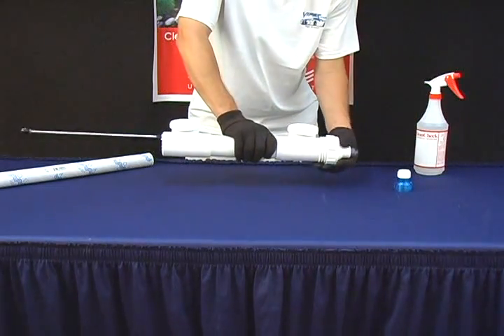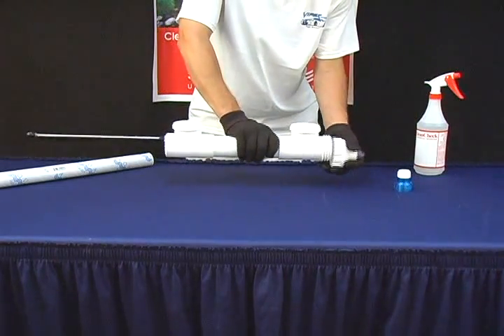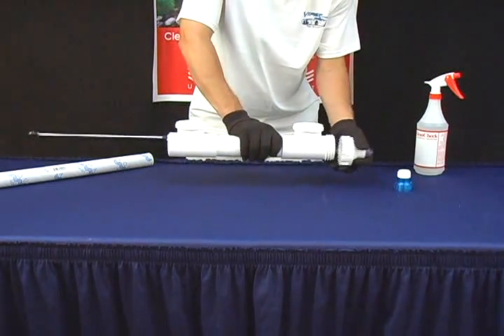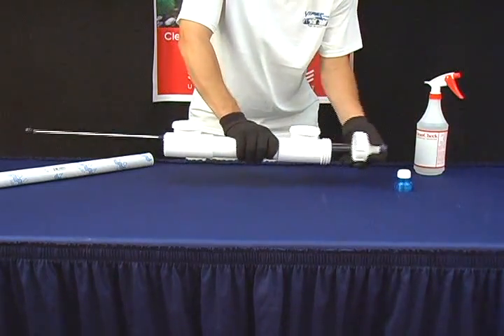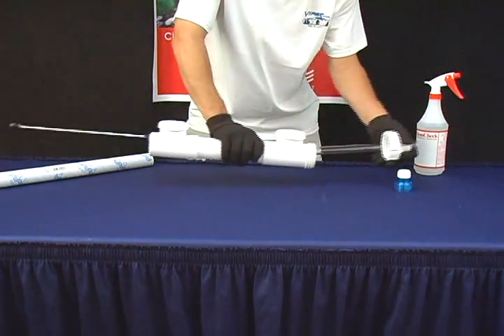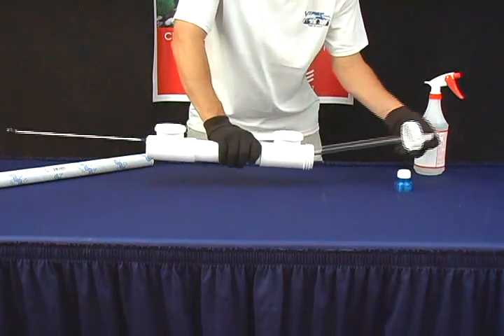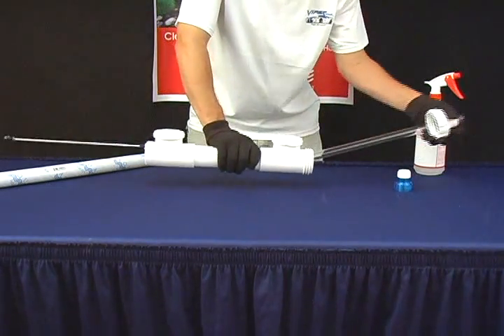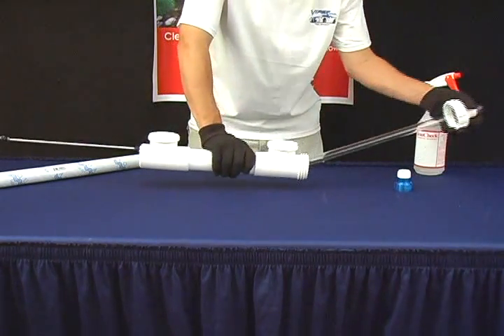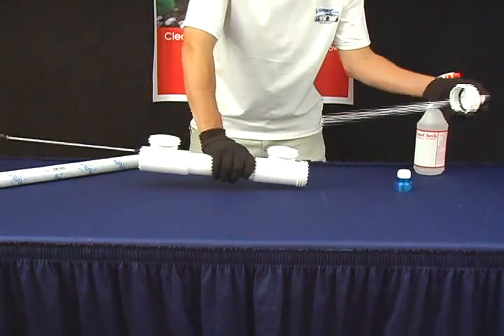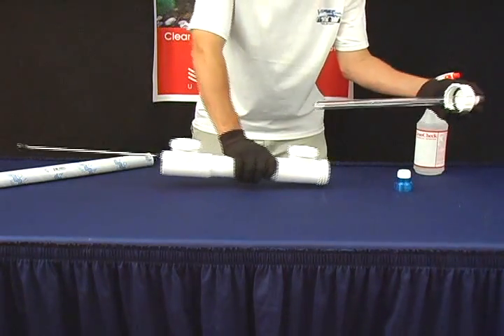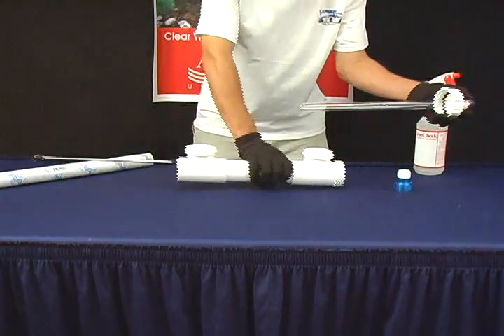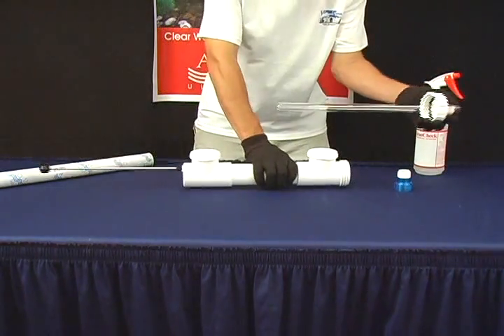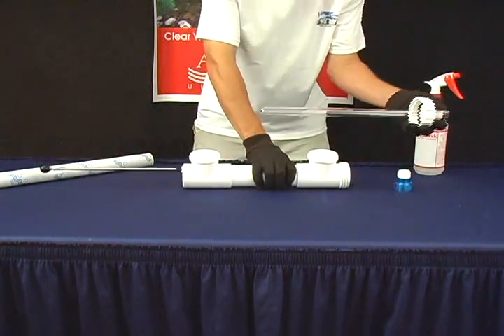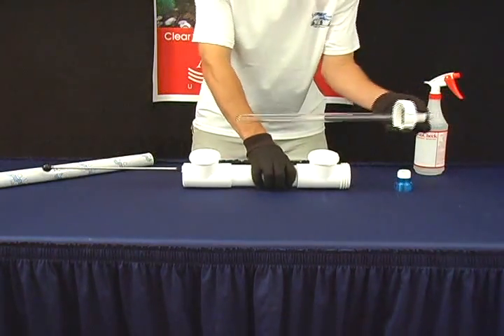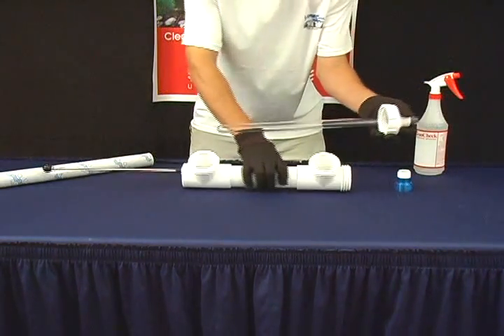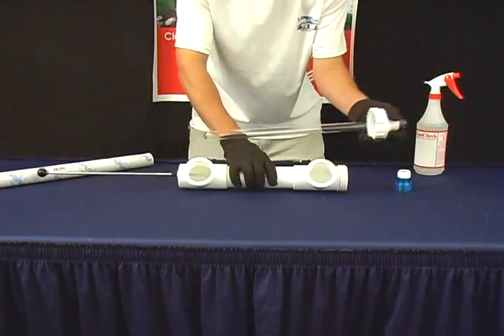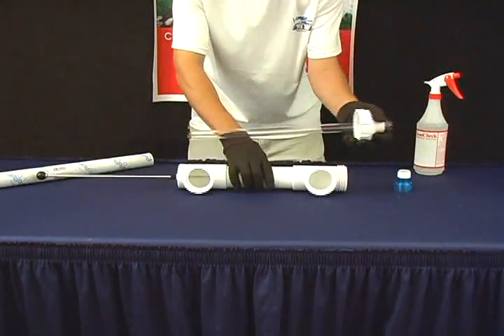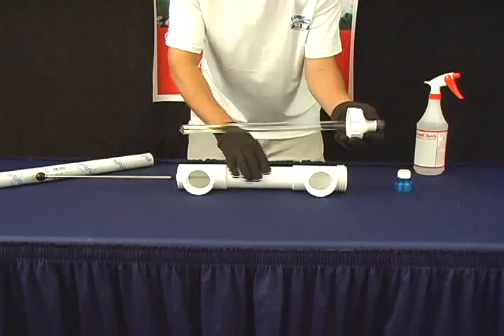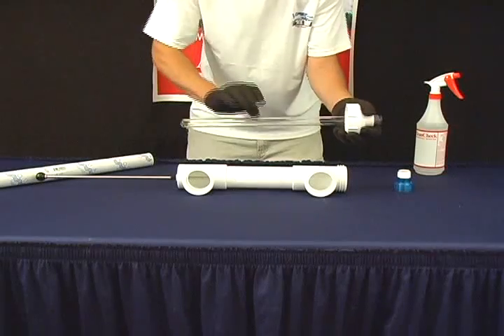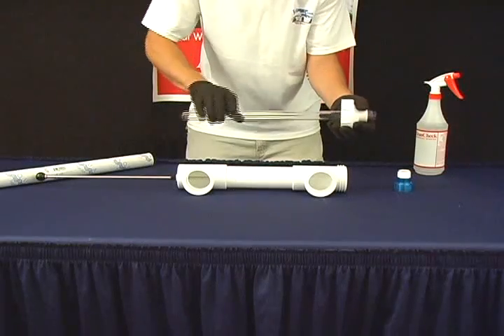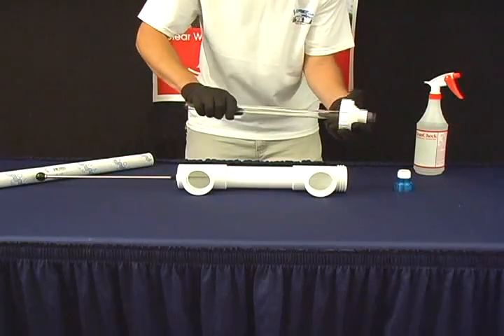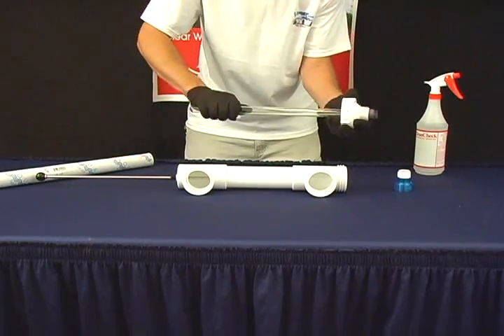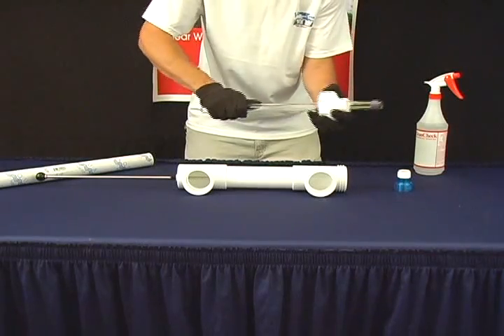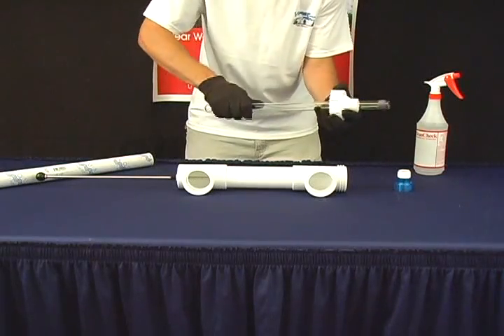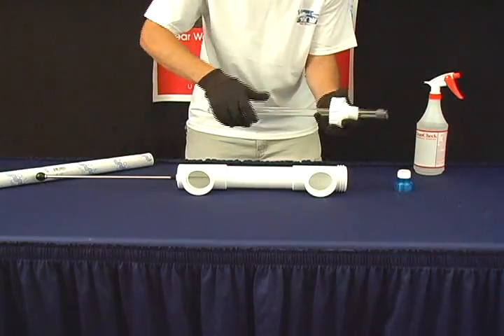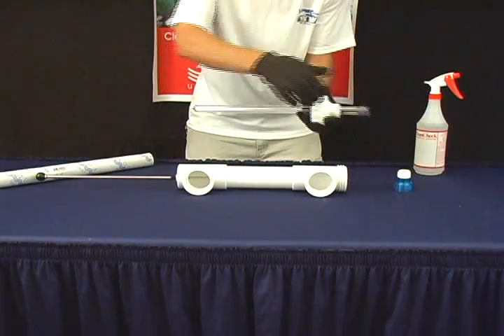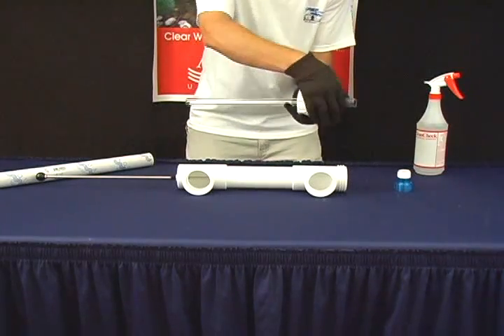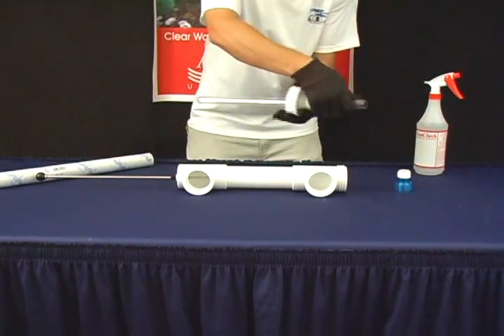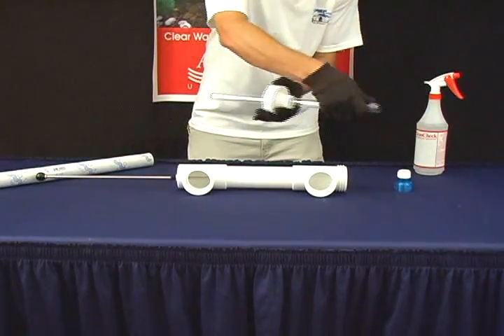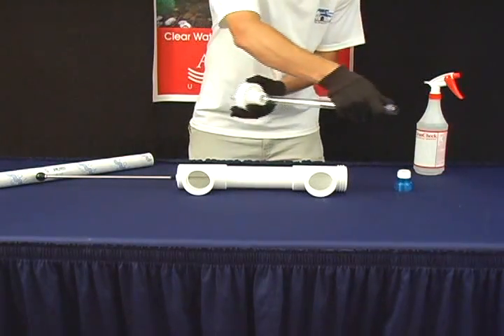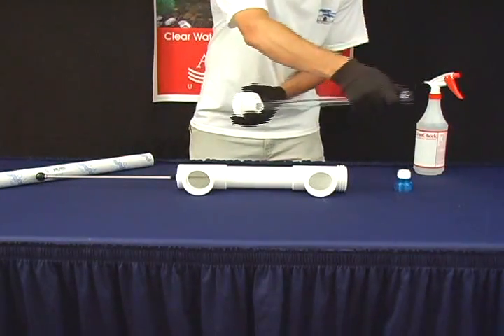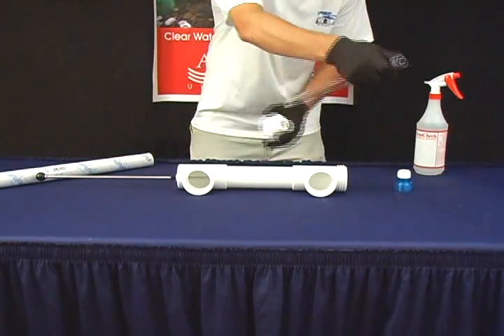Slide the quartz sleeve out of the unit, then remove the easy twist cap from the quartz sleeve.